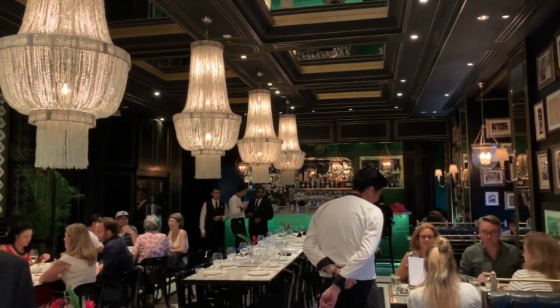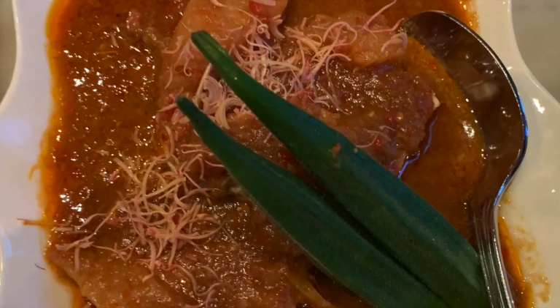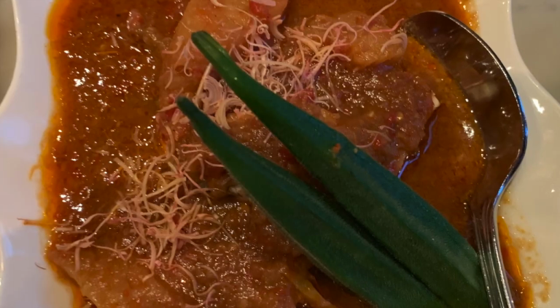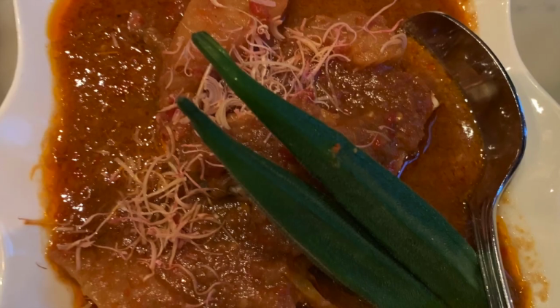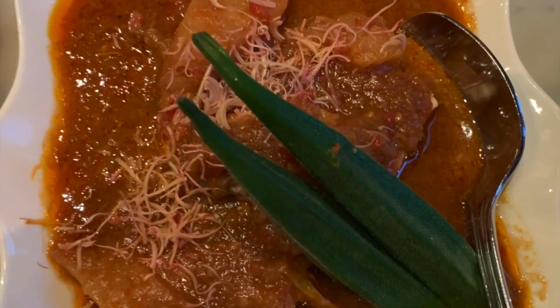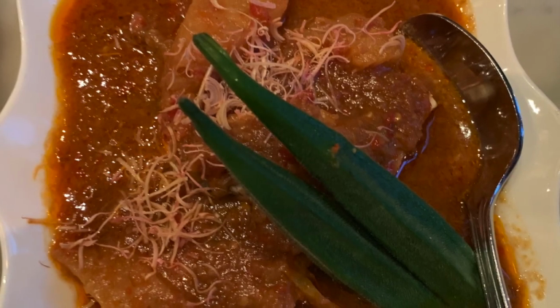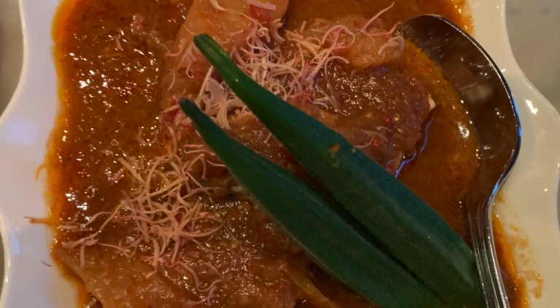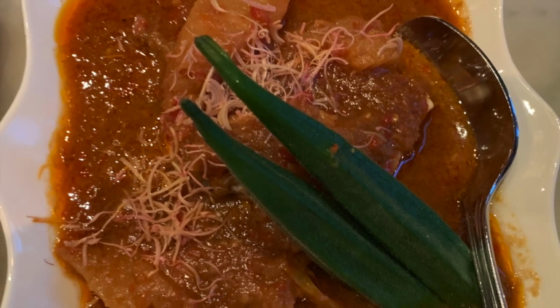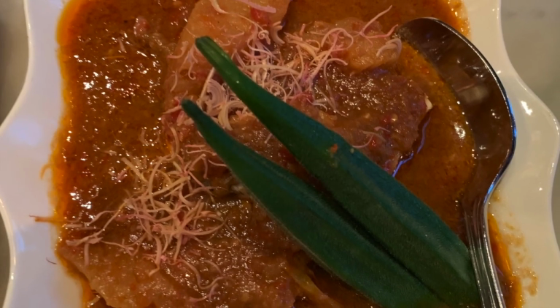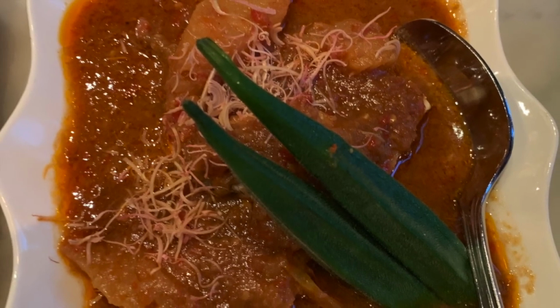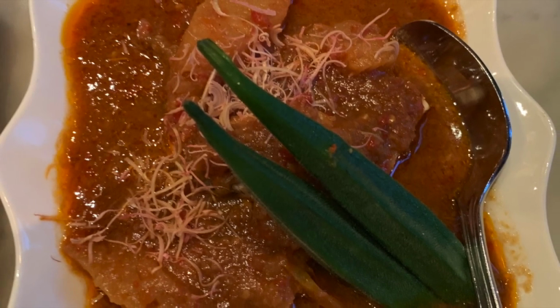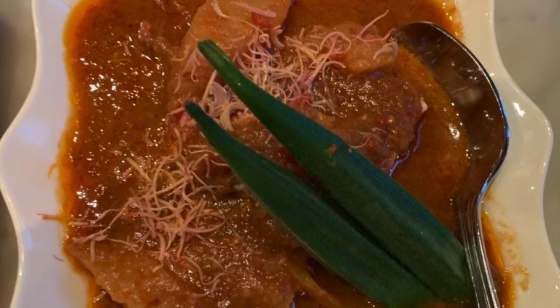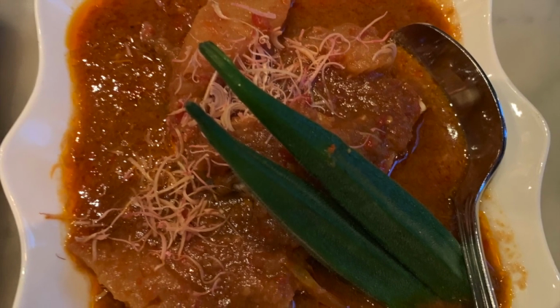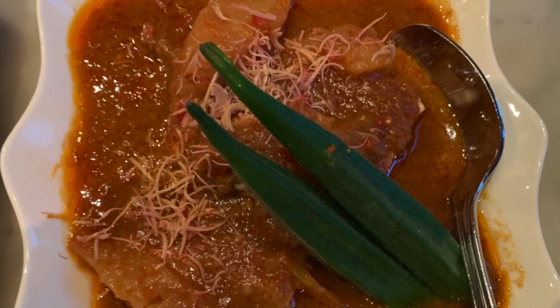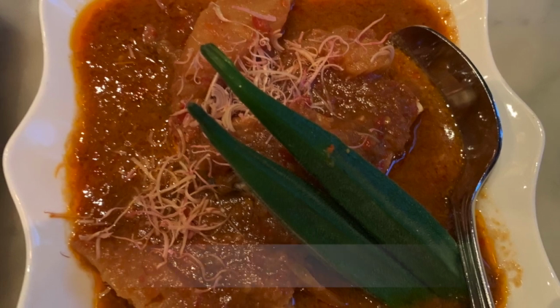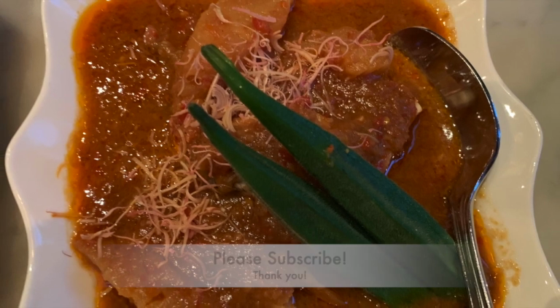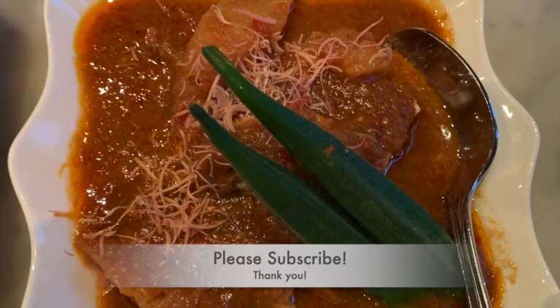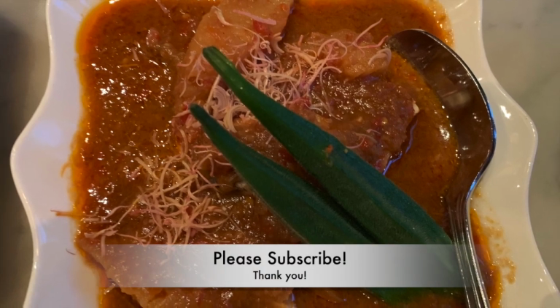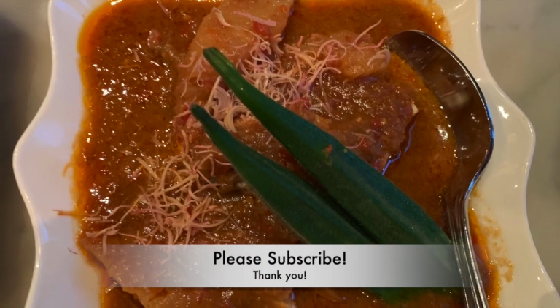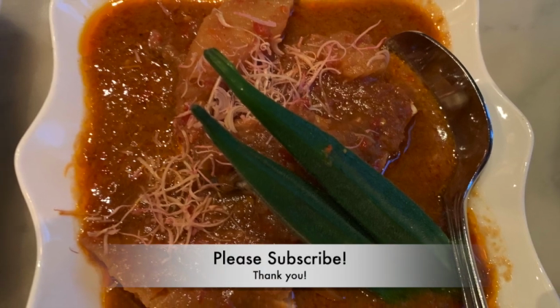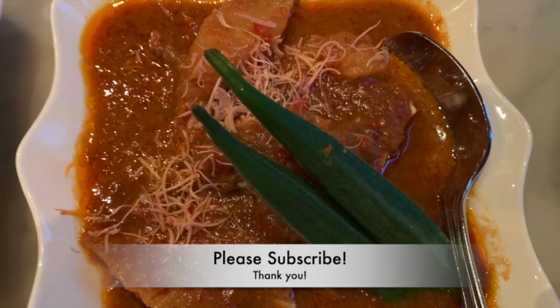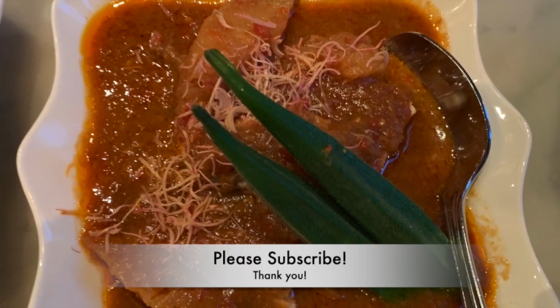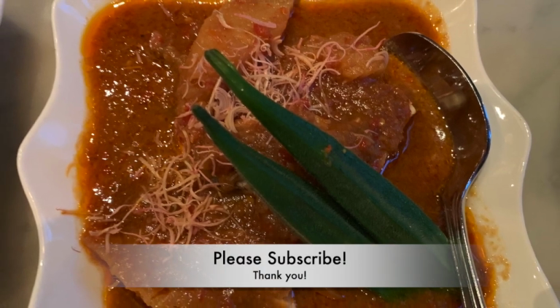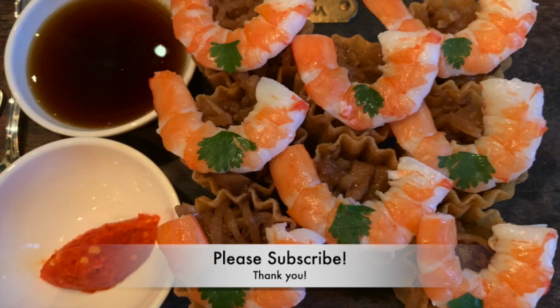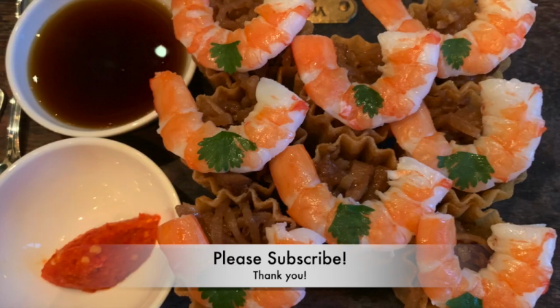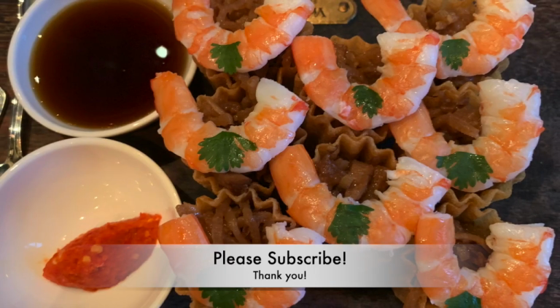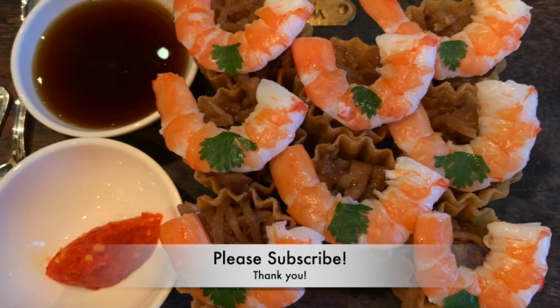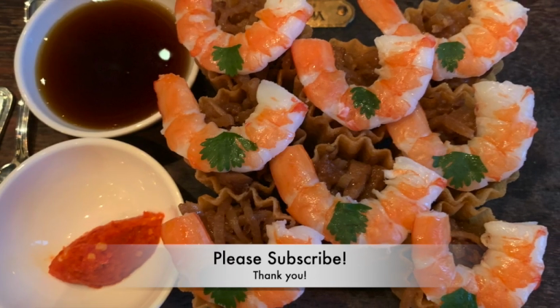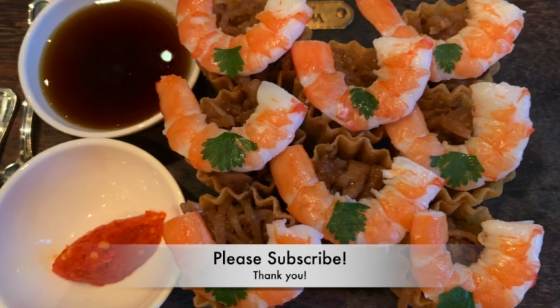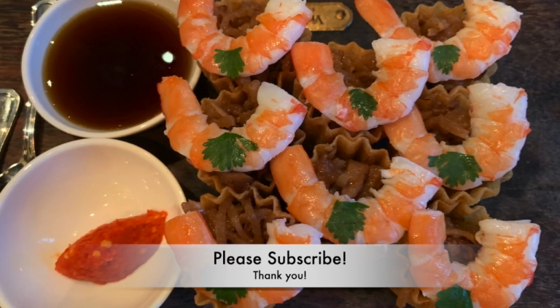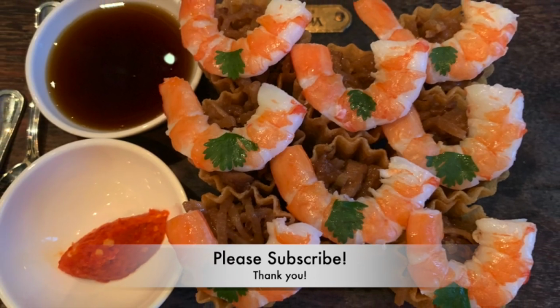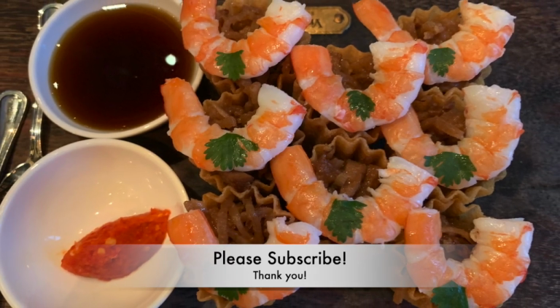If you liked this video, please give us a like and subscribe to our channel. Thank you!